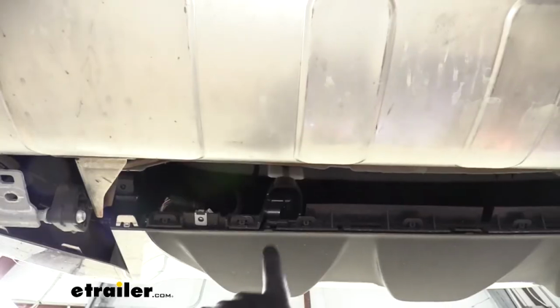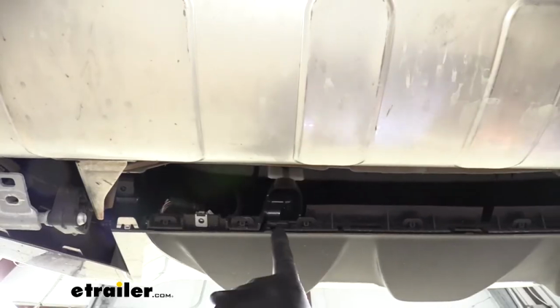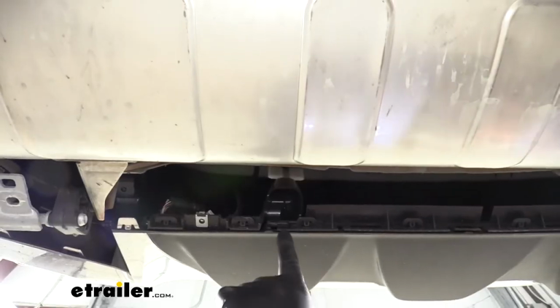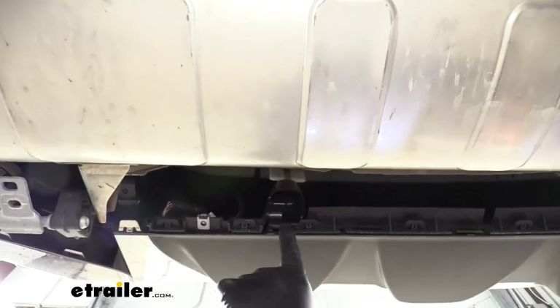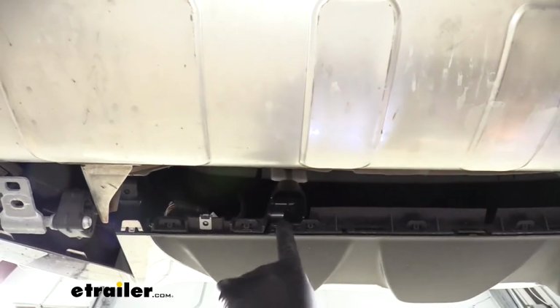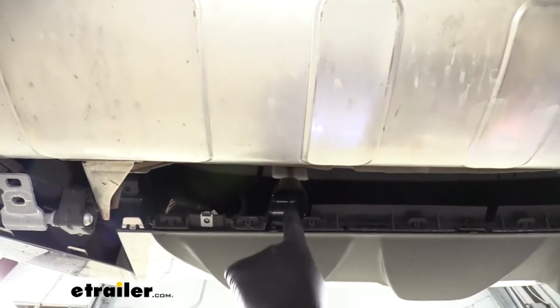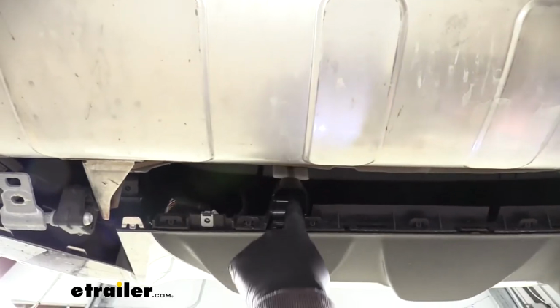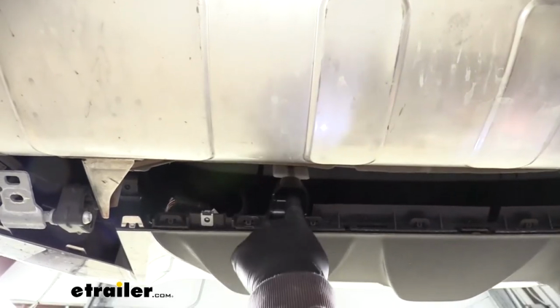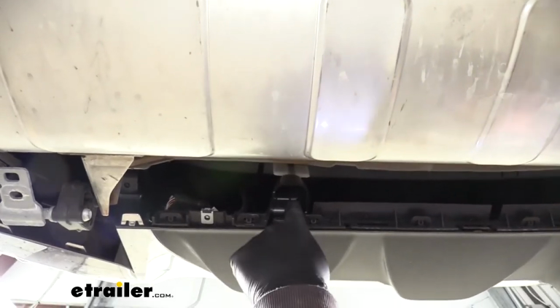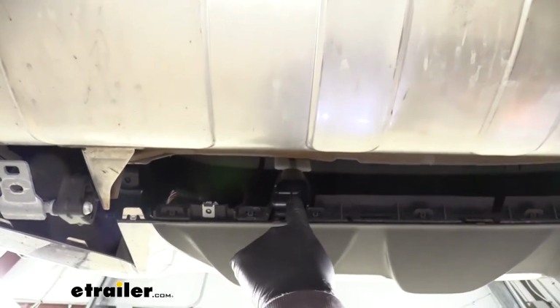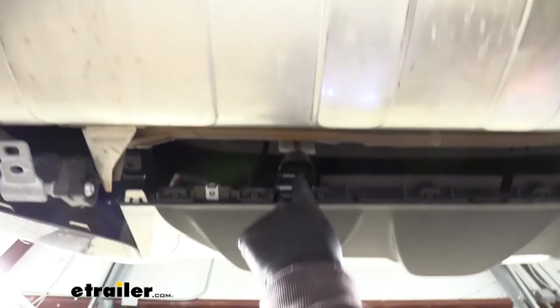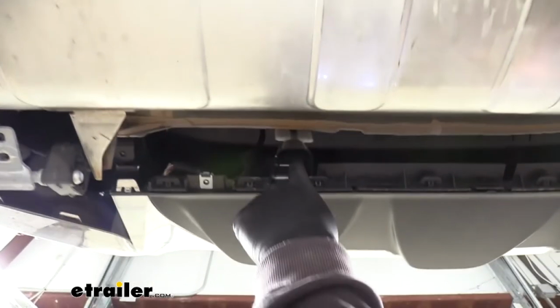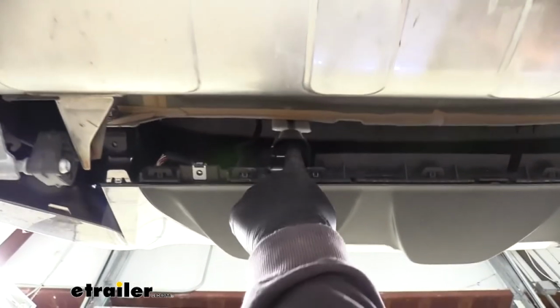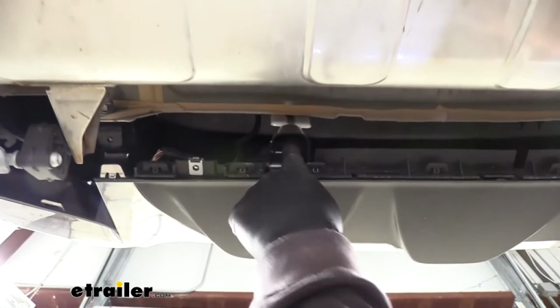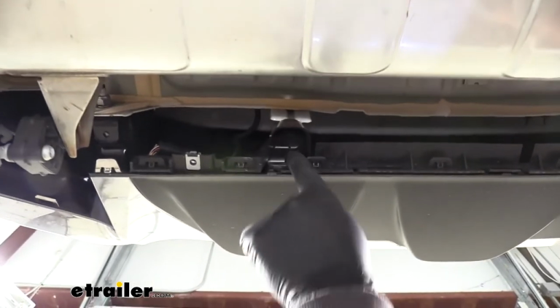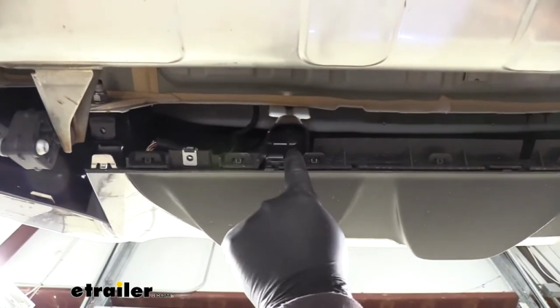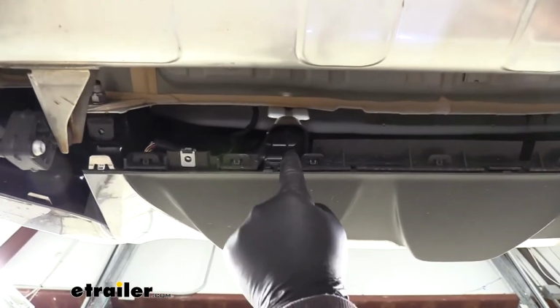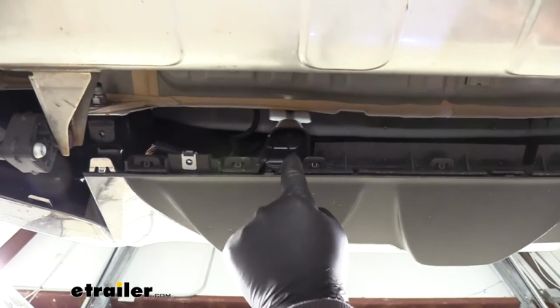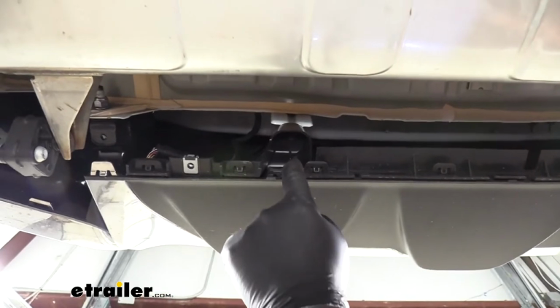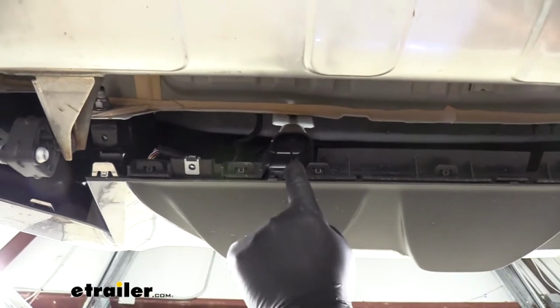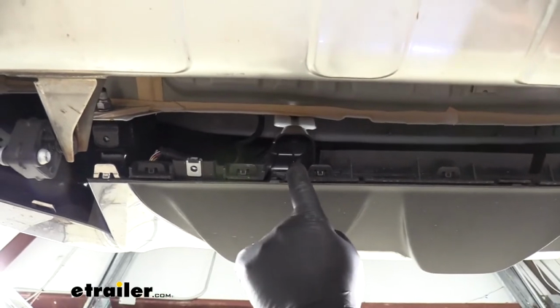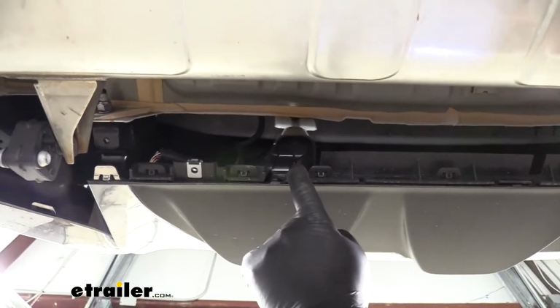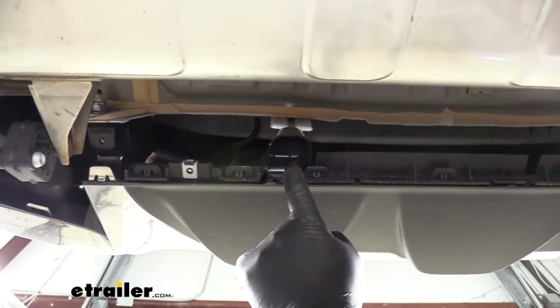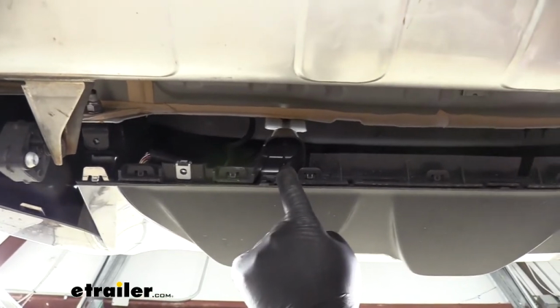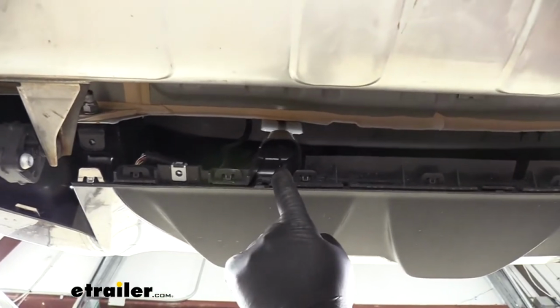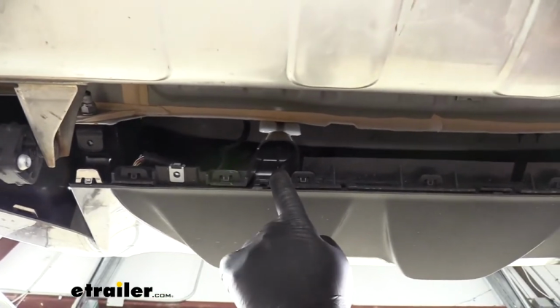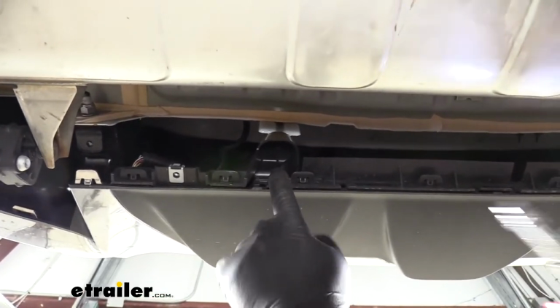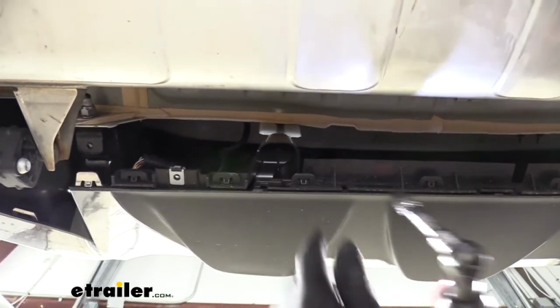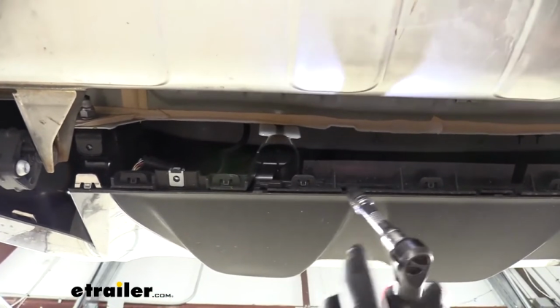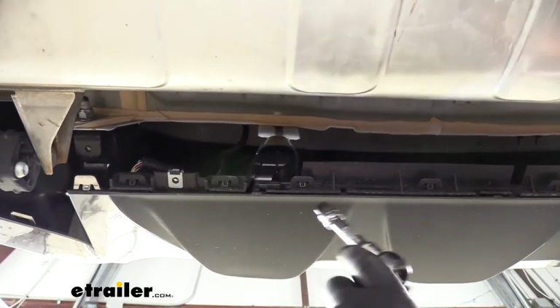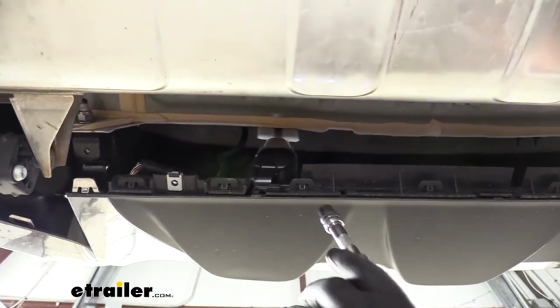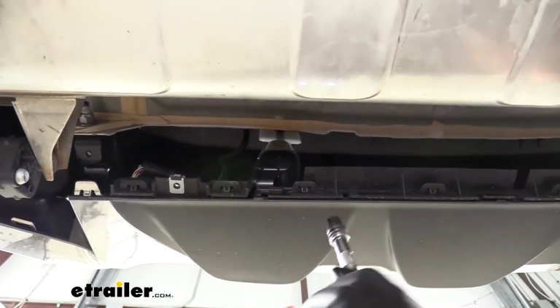Then if we look right up here, there's going to be a 10mm head bolt, and then we're going to have another one on the other side.